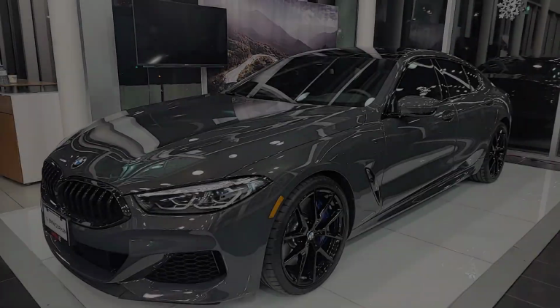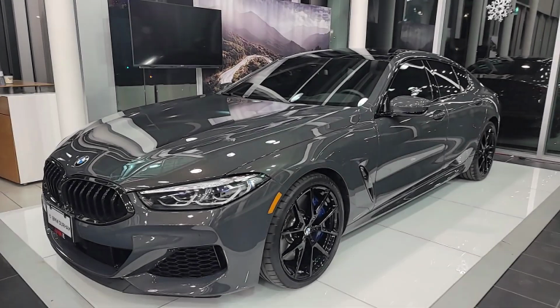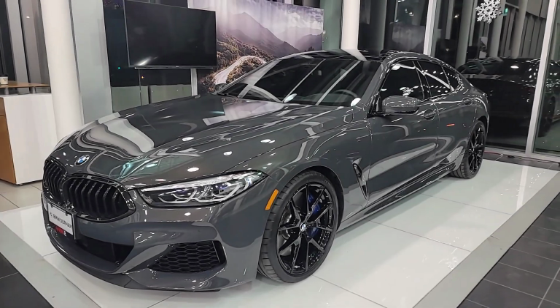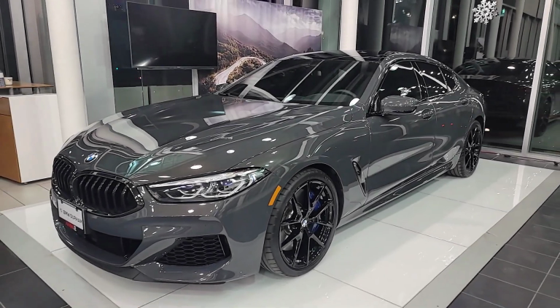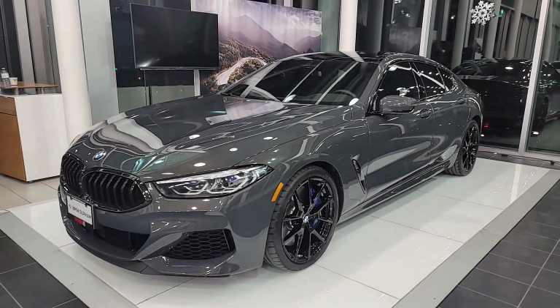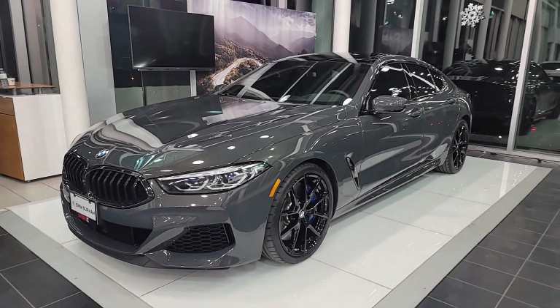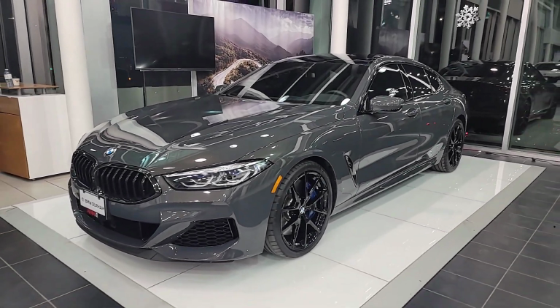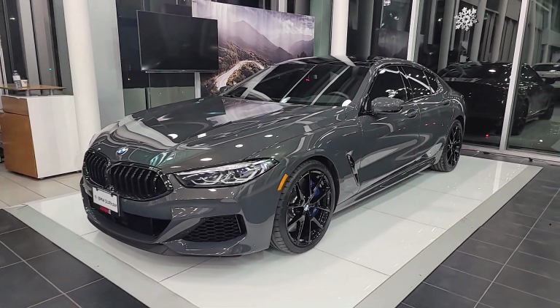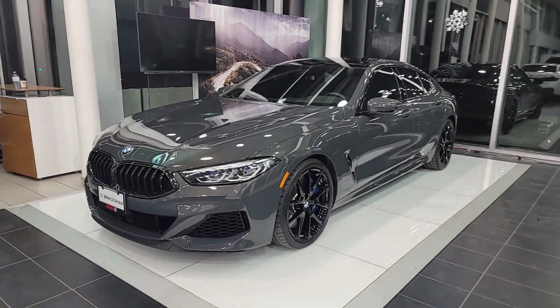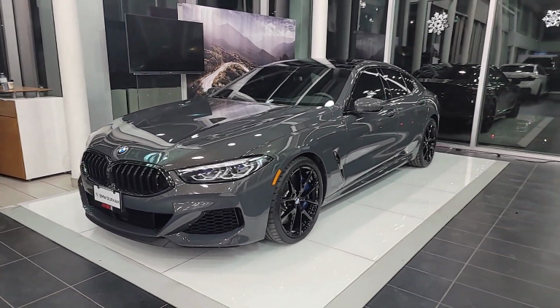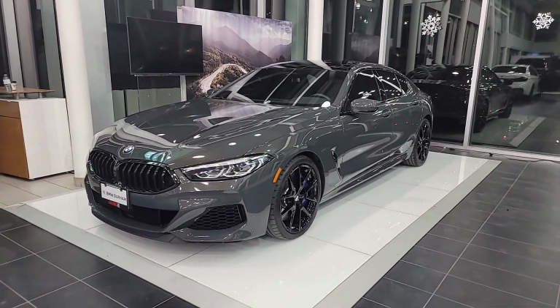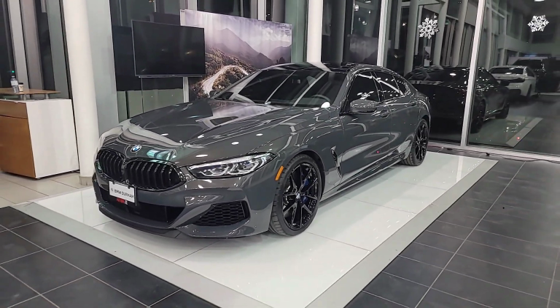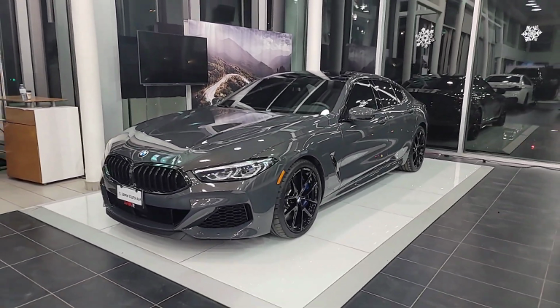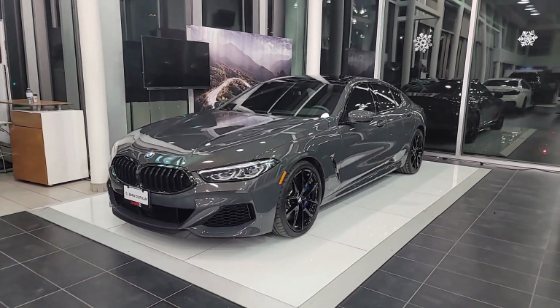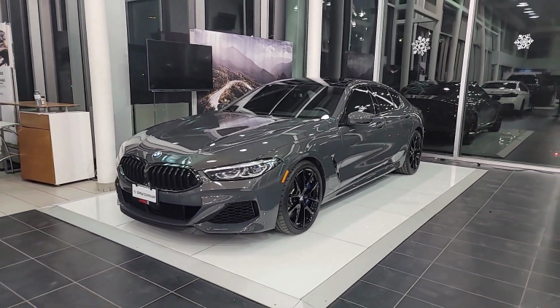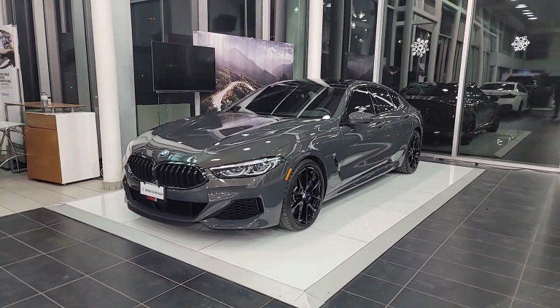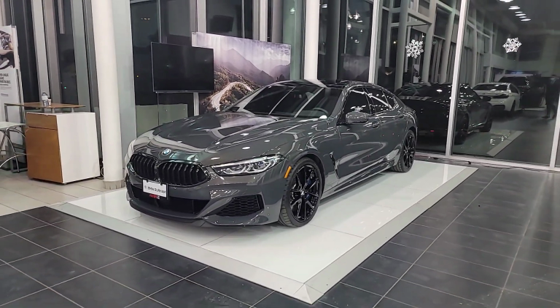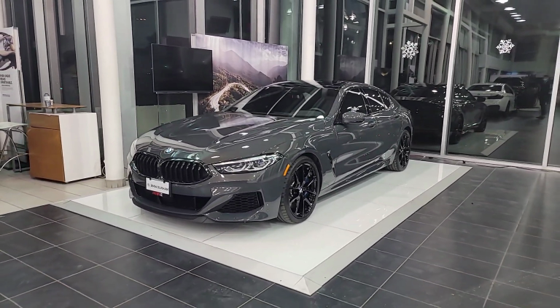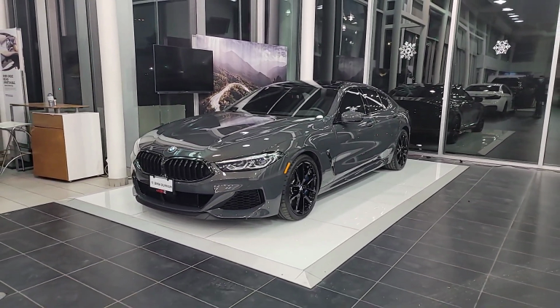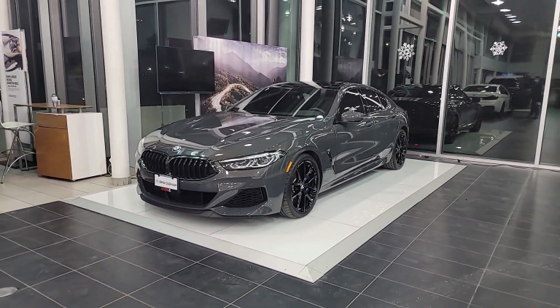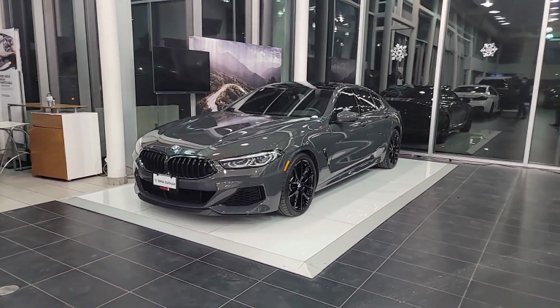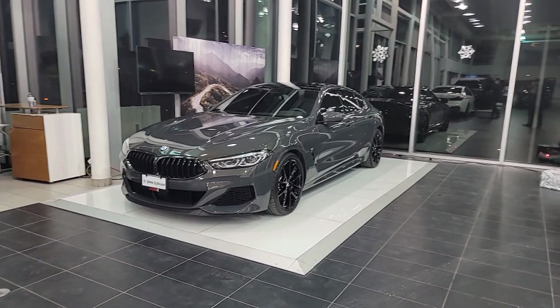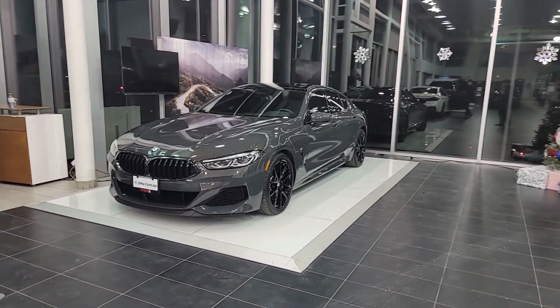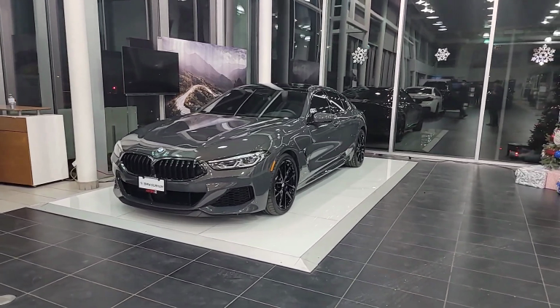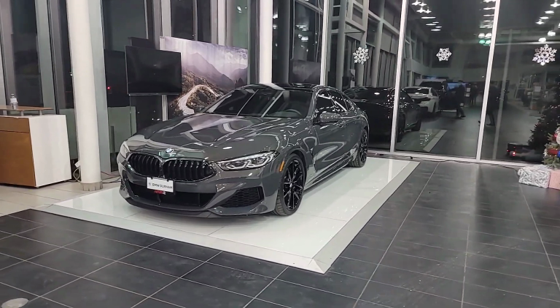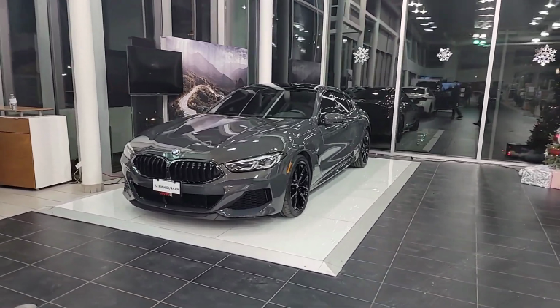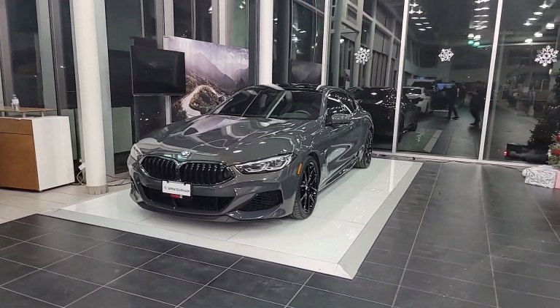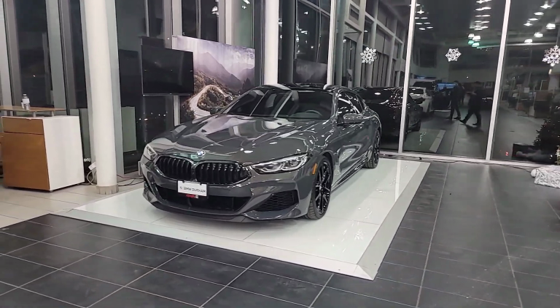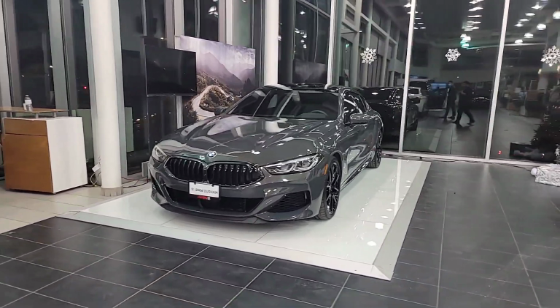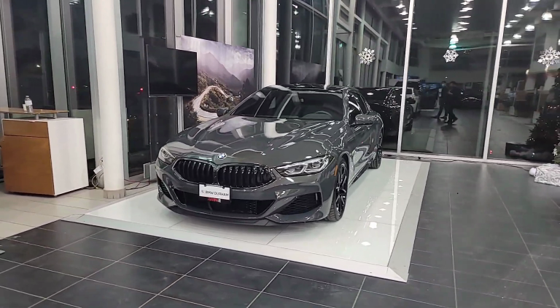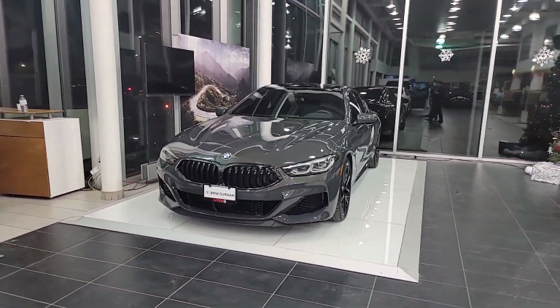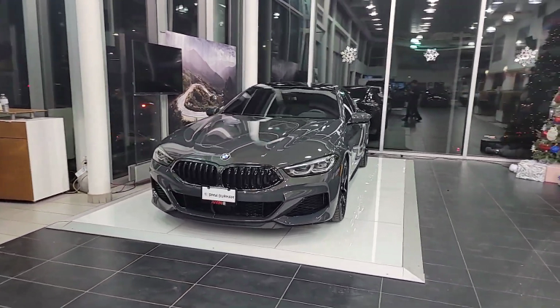I wanted to get some shots of the vehicle so you can really see the body lines and get a chance to see what this vehicle really looks like.